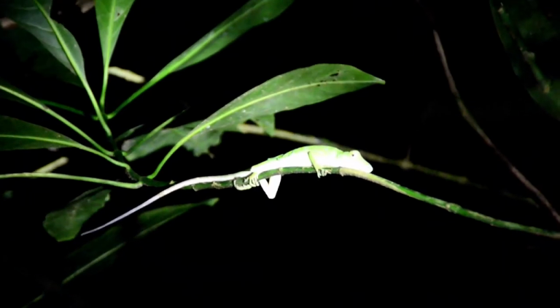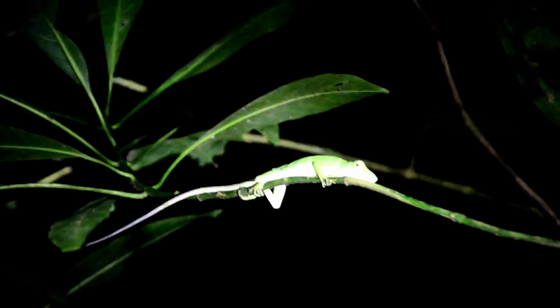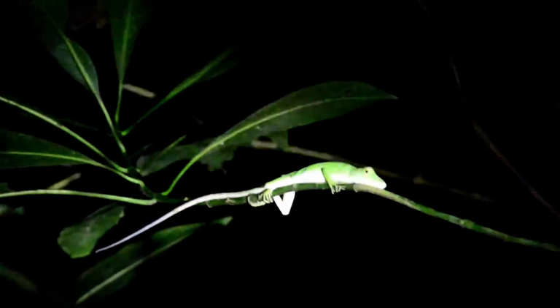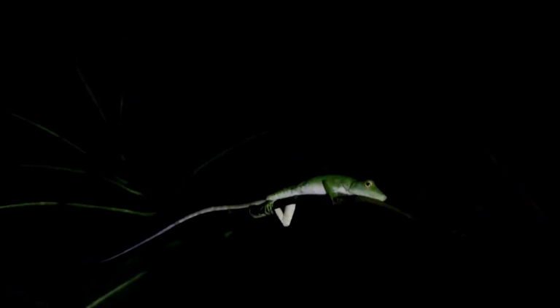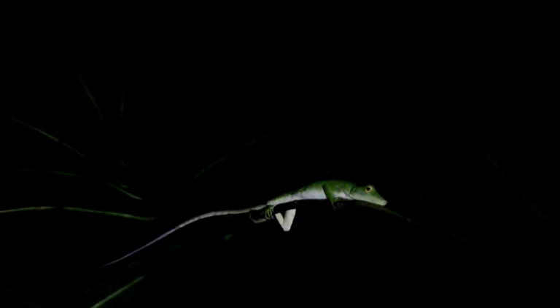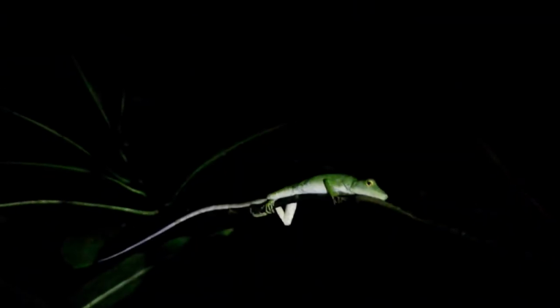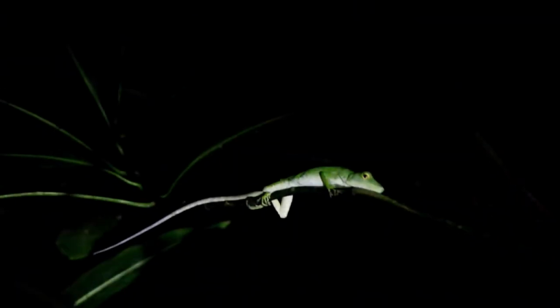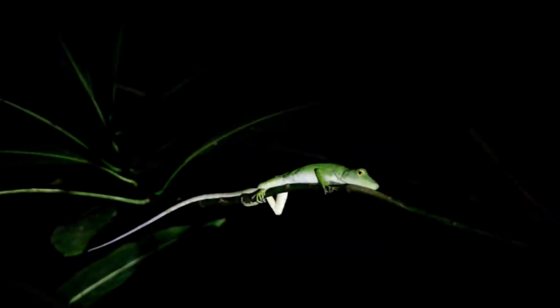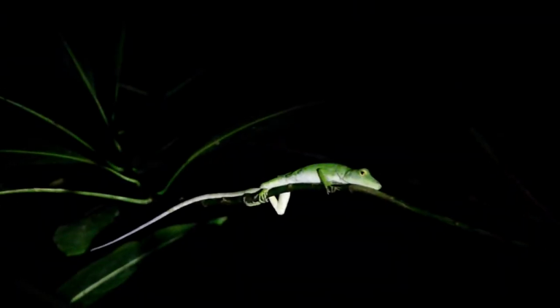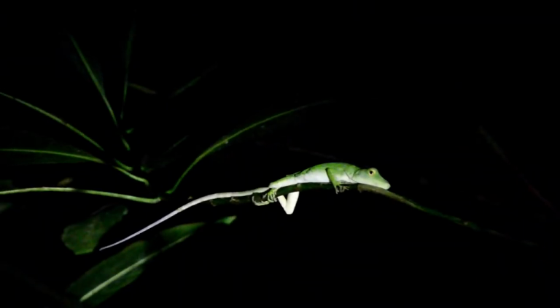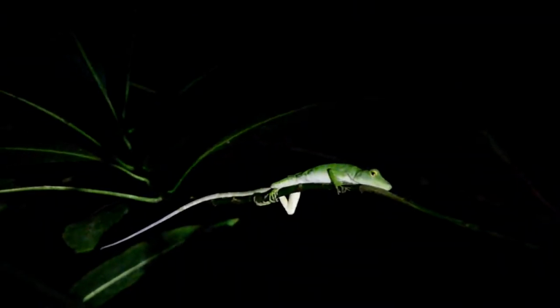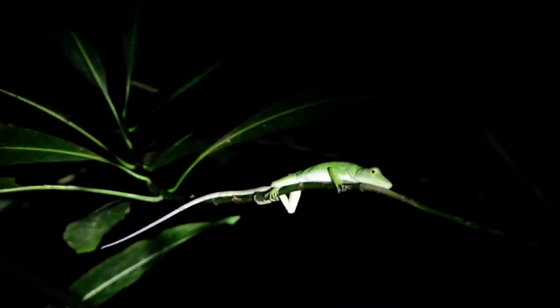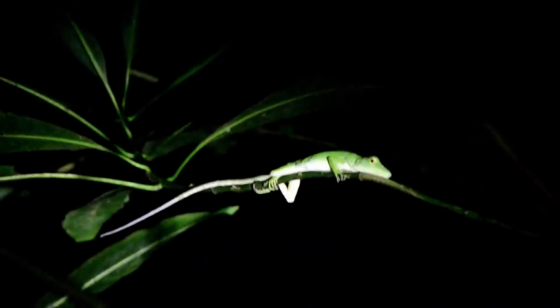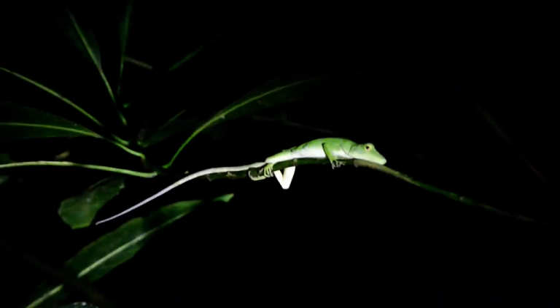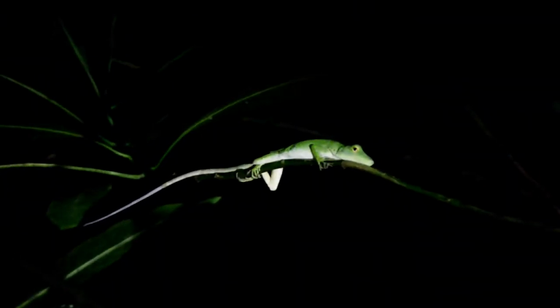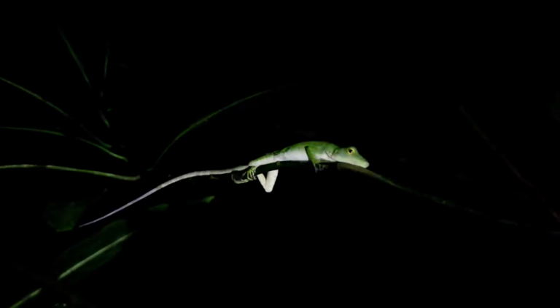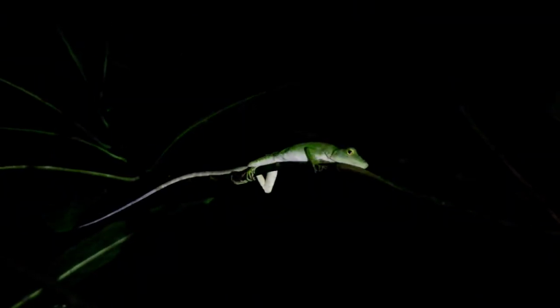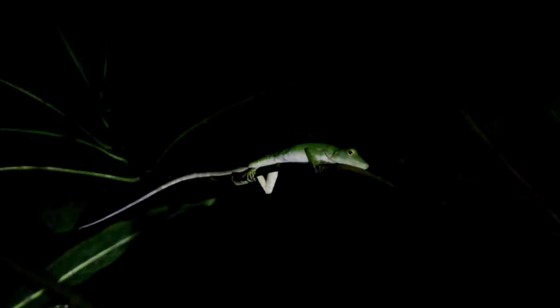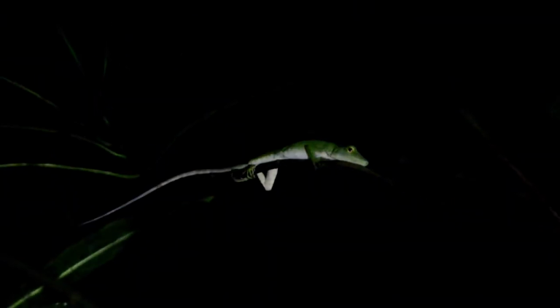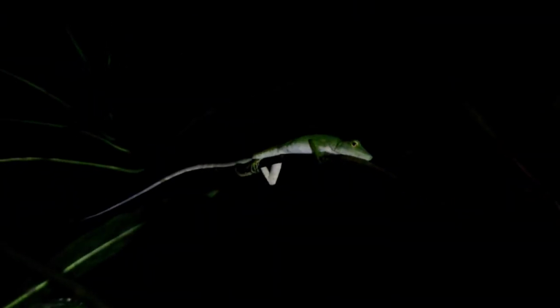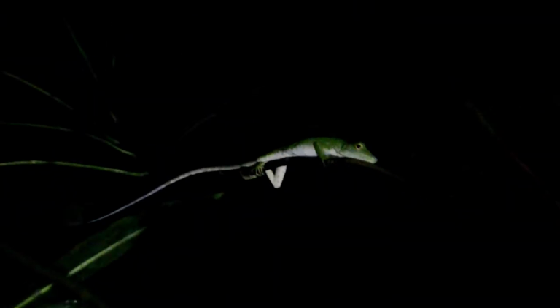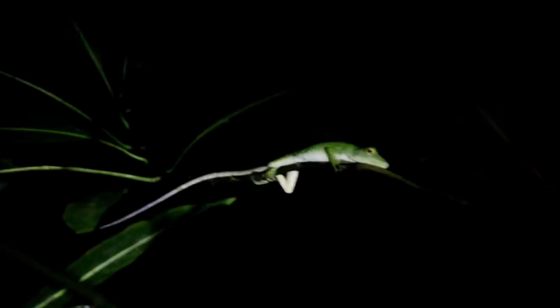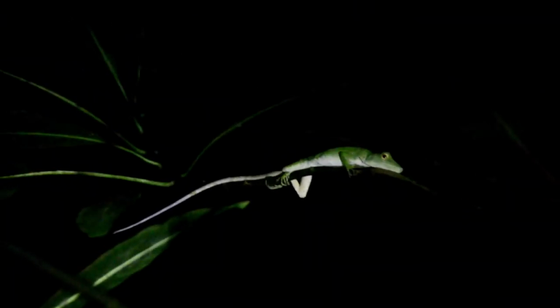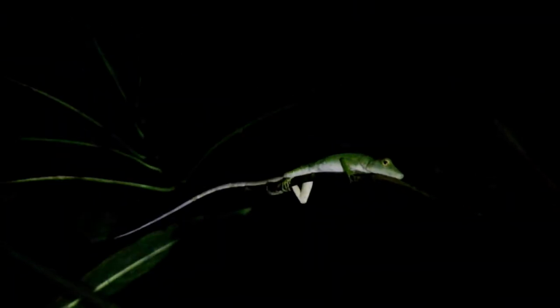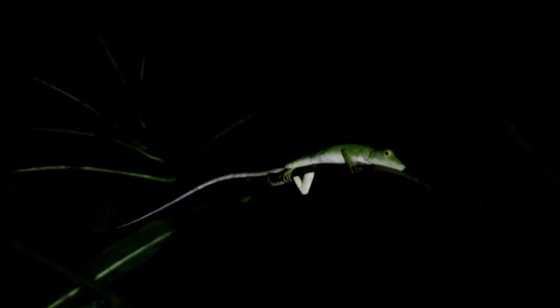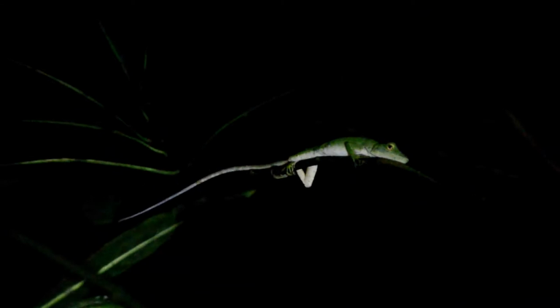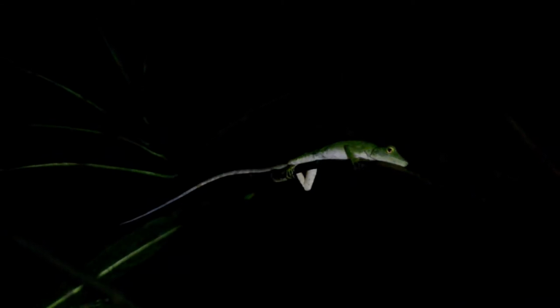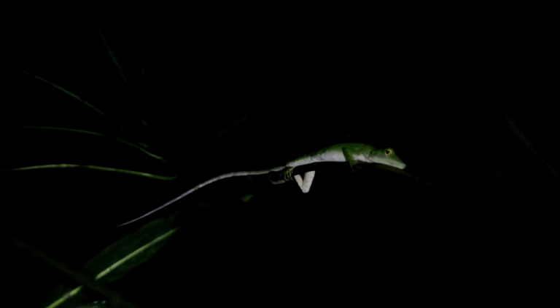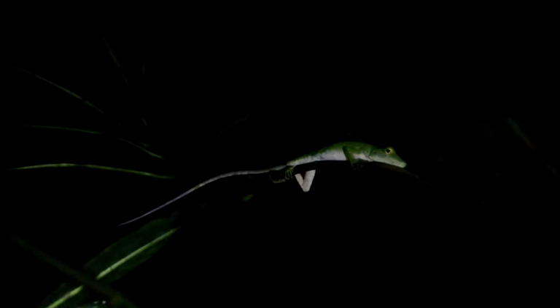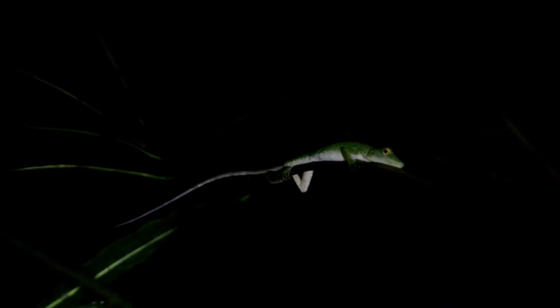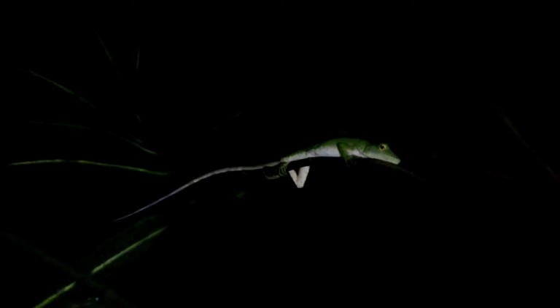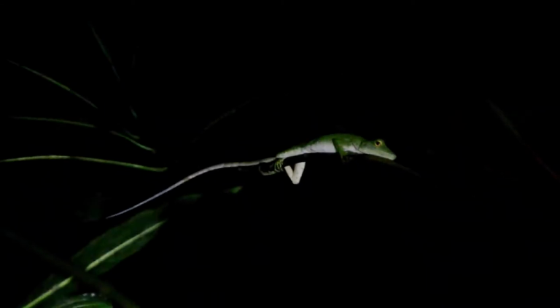Green tree anole. They actually change color as well.